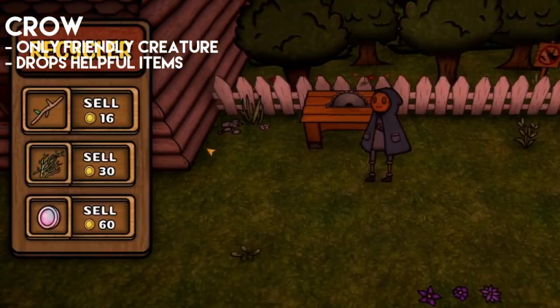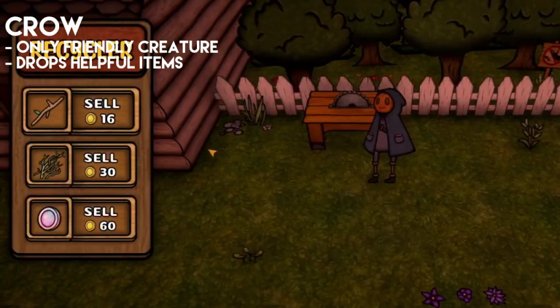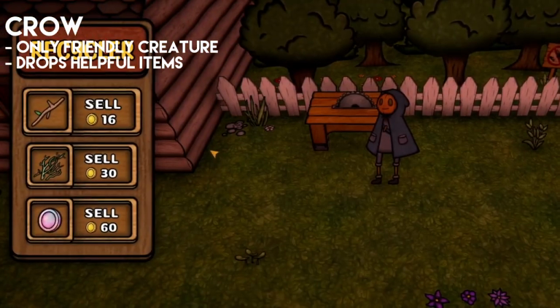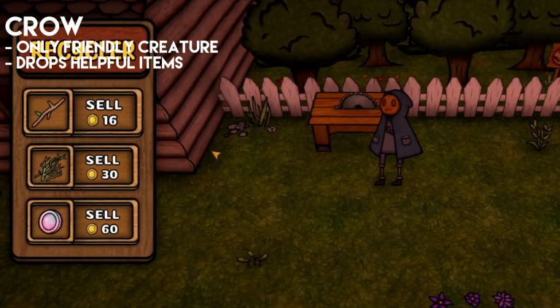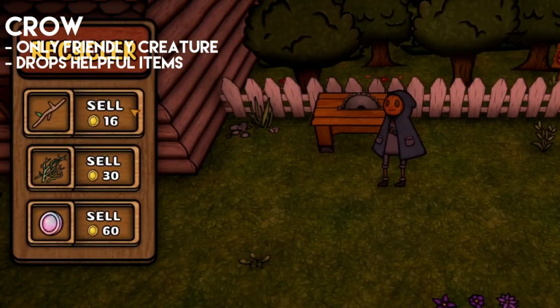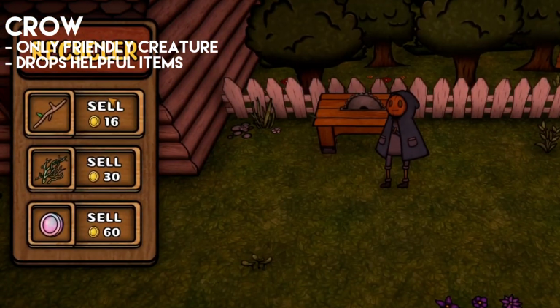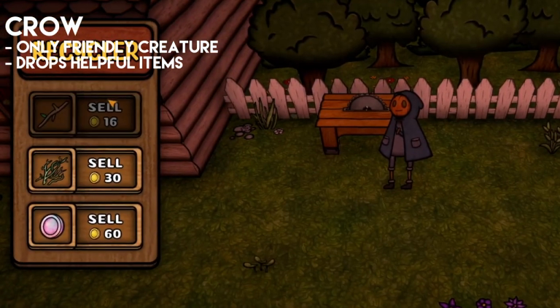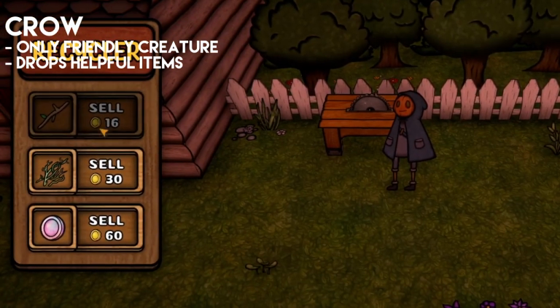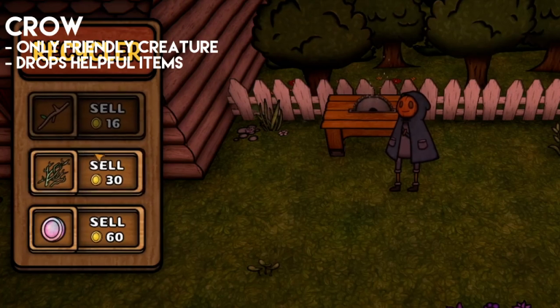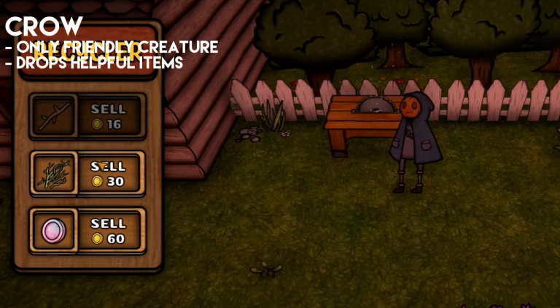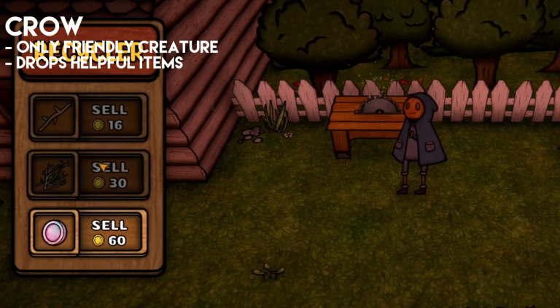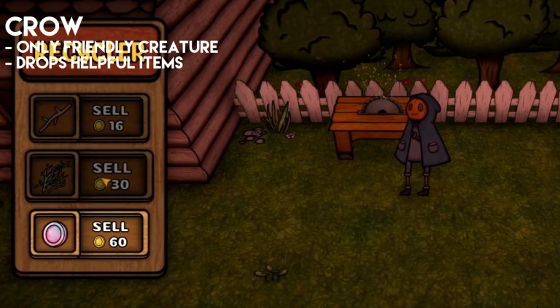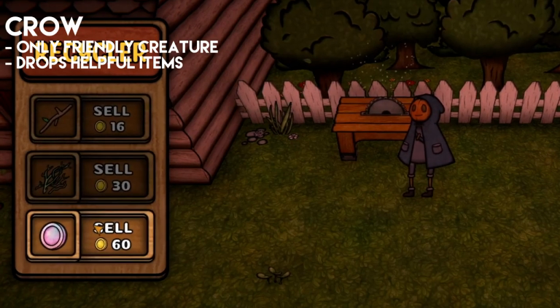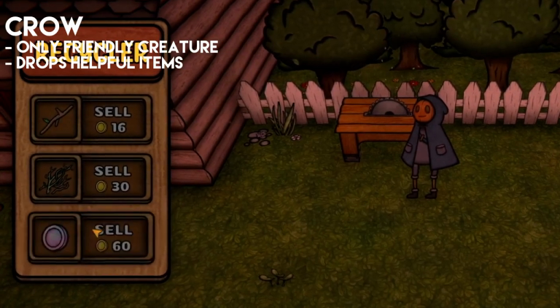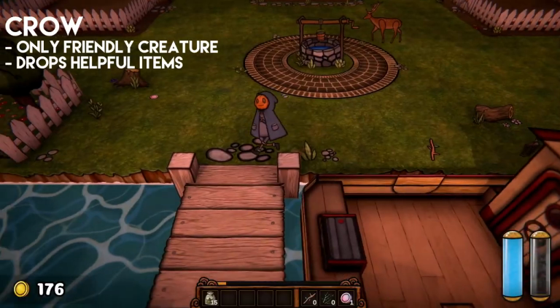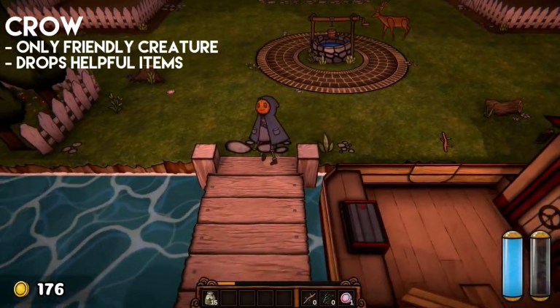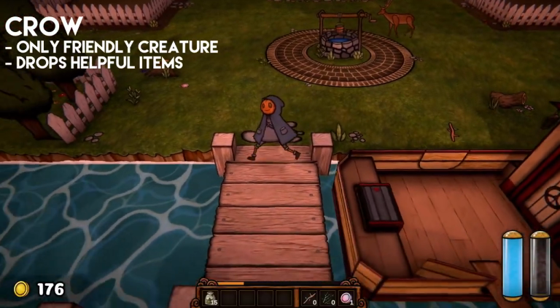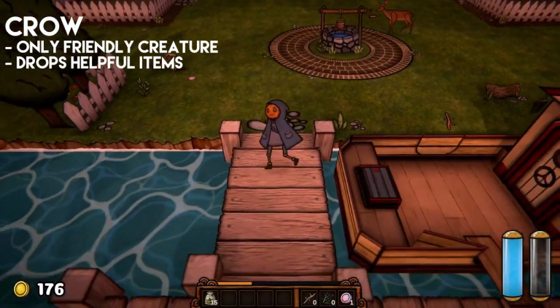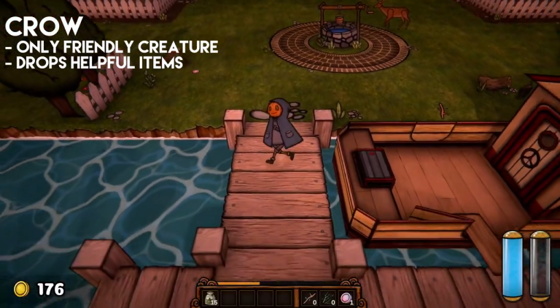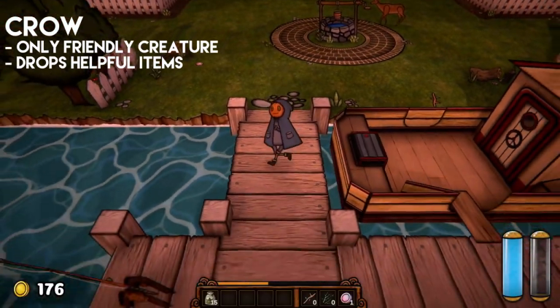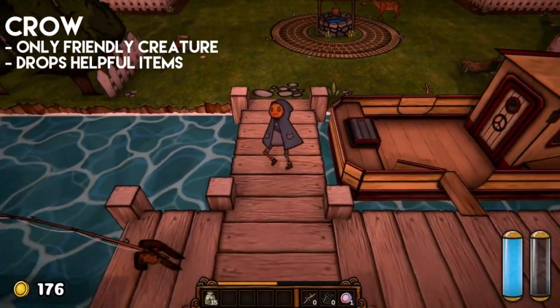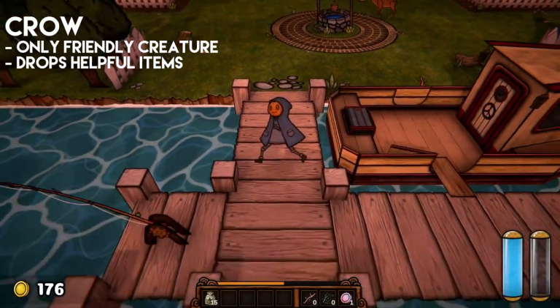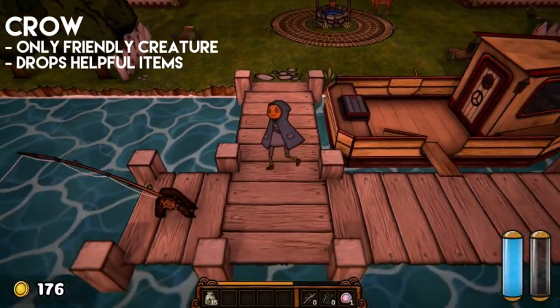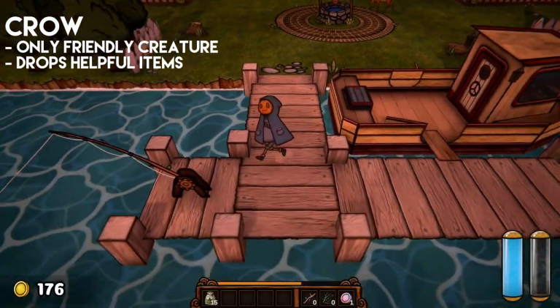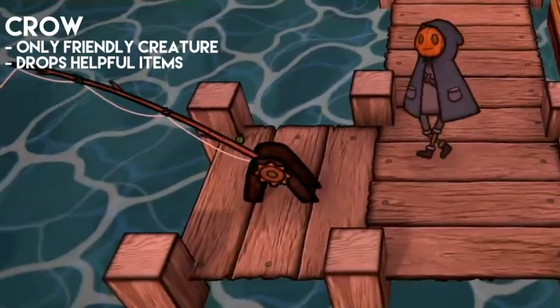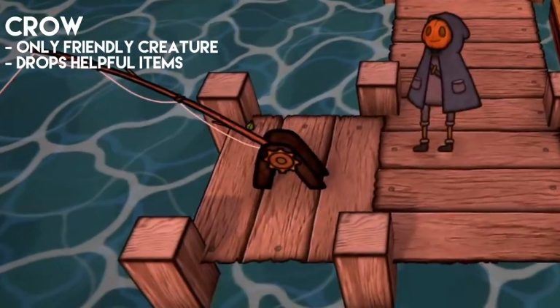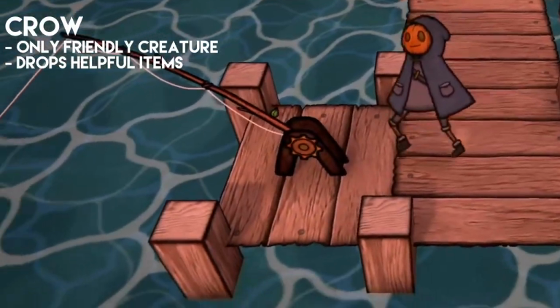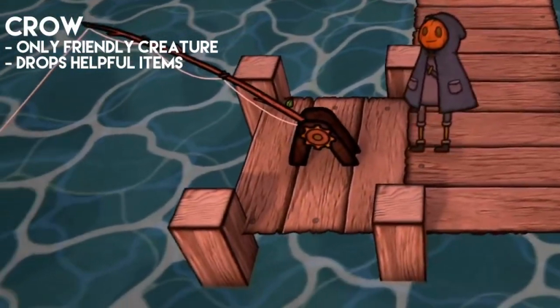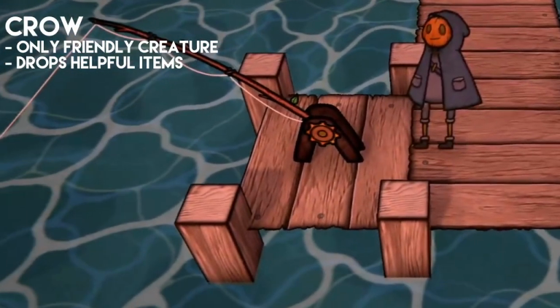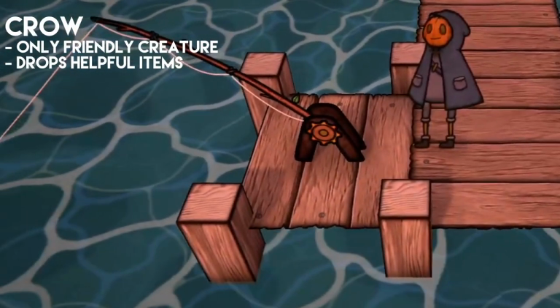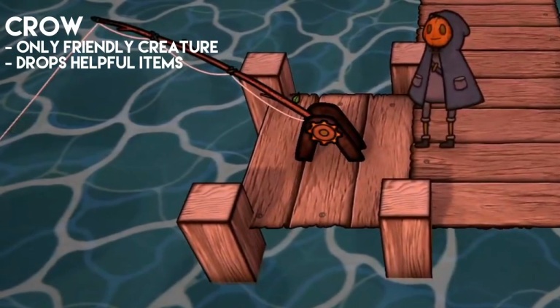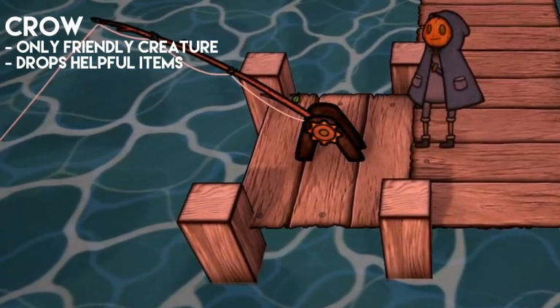You can sell all of these items at the table saw near your house. Additionally, you can use sticks and leaves to craft a fishing pole, which I'll explain later.